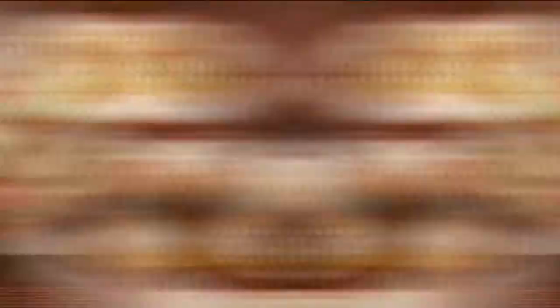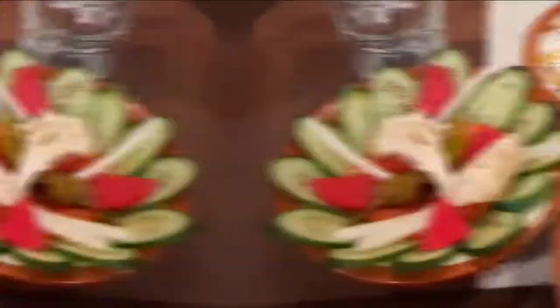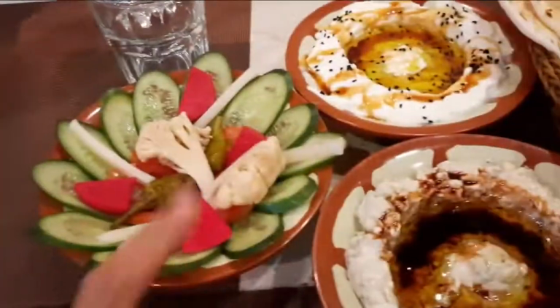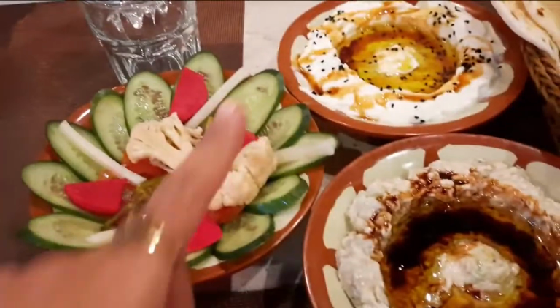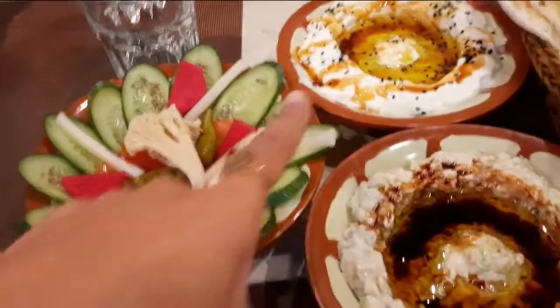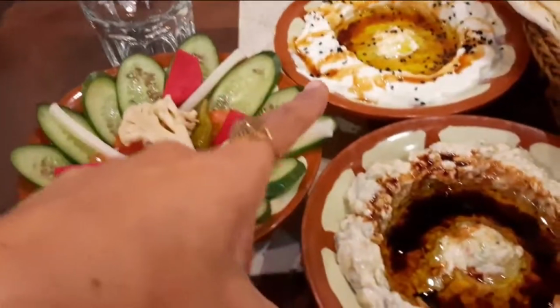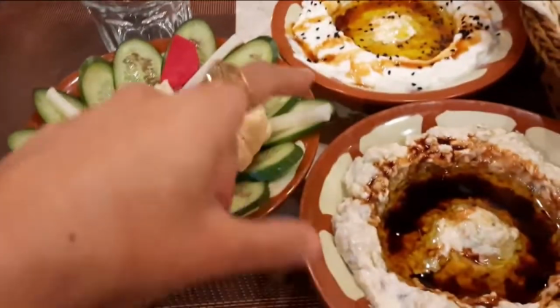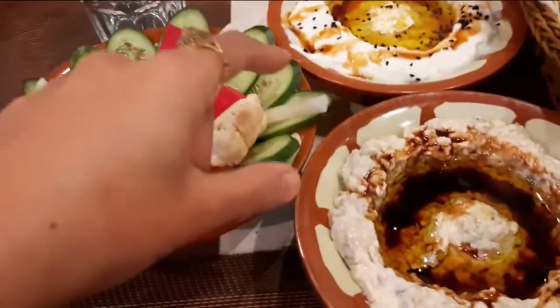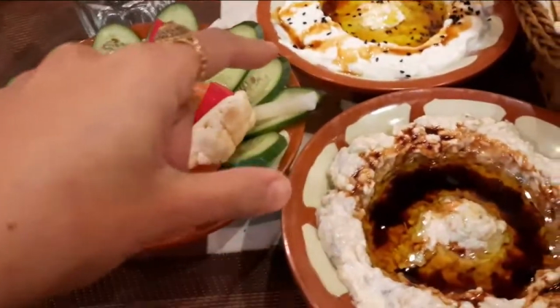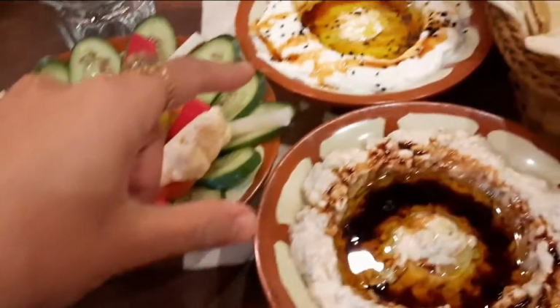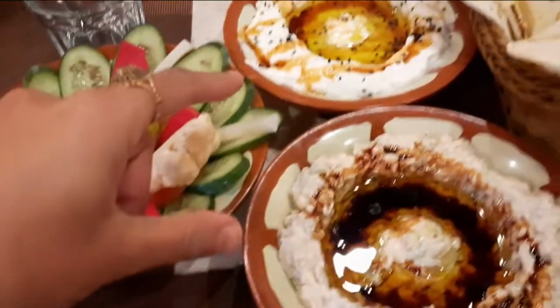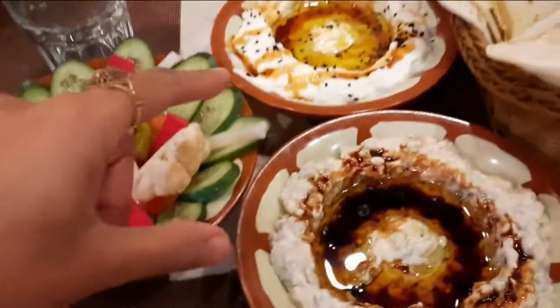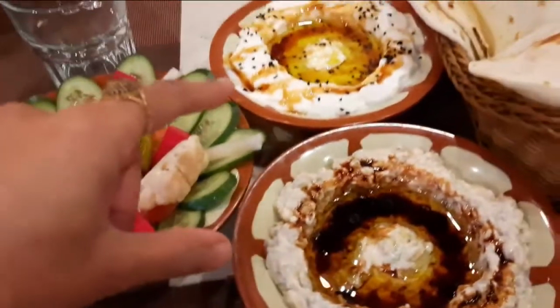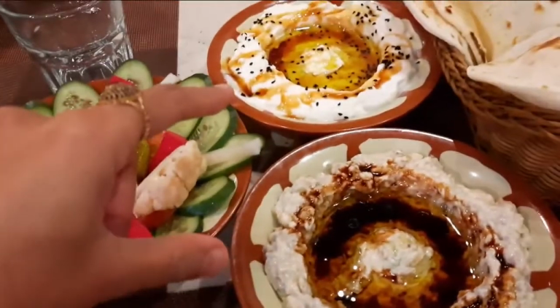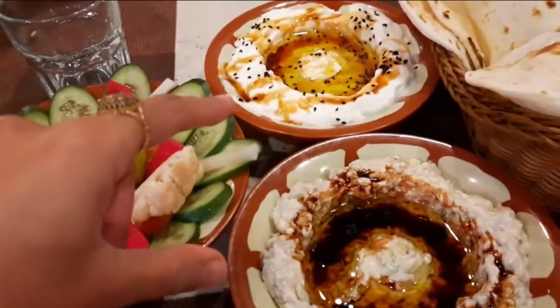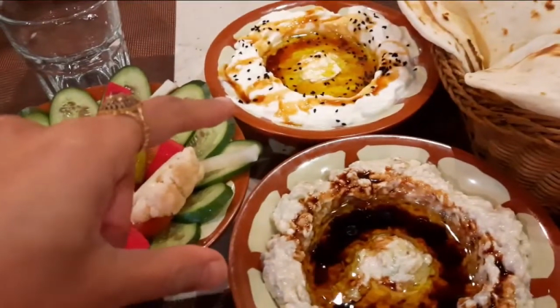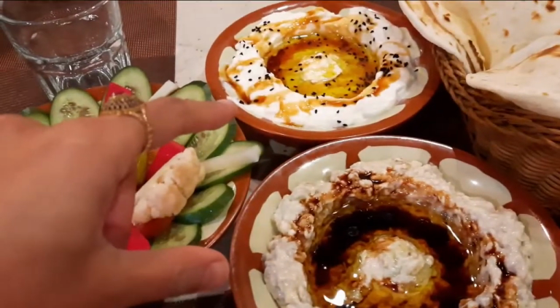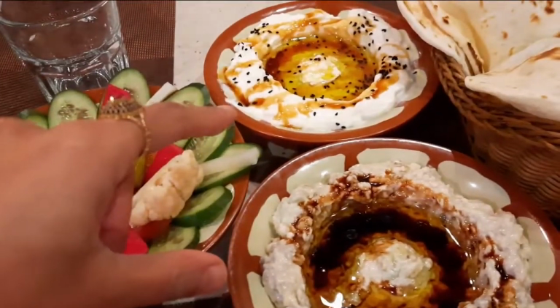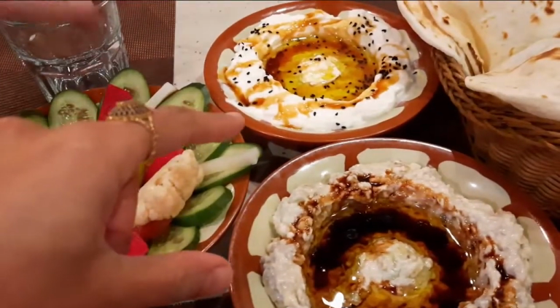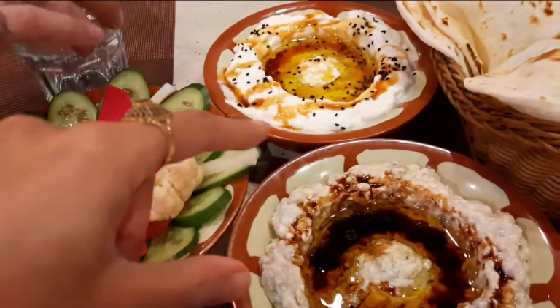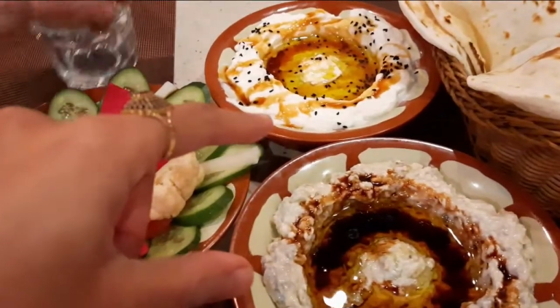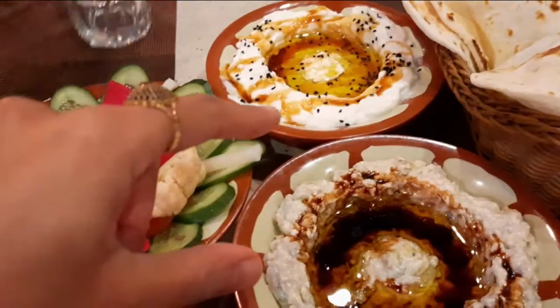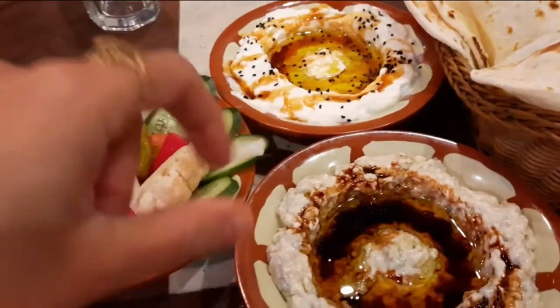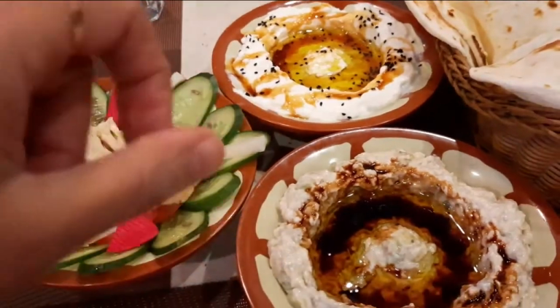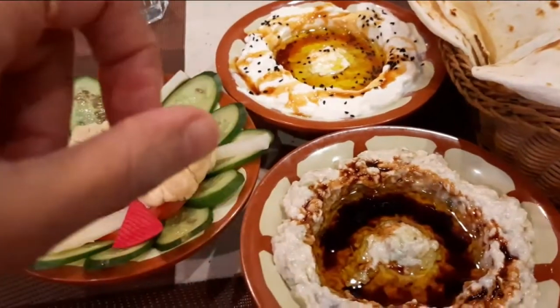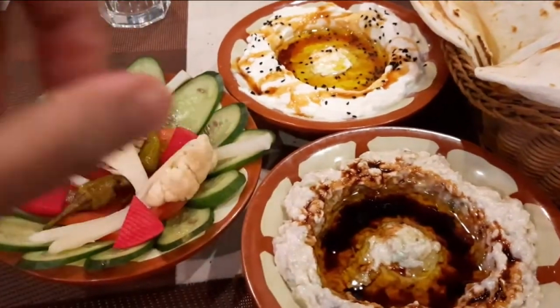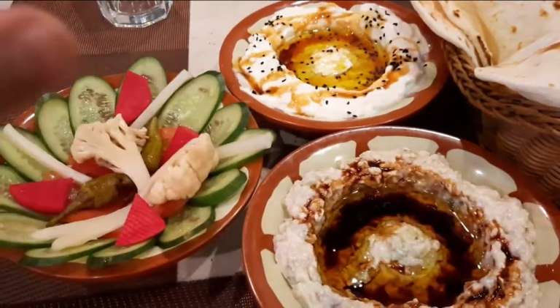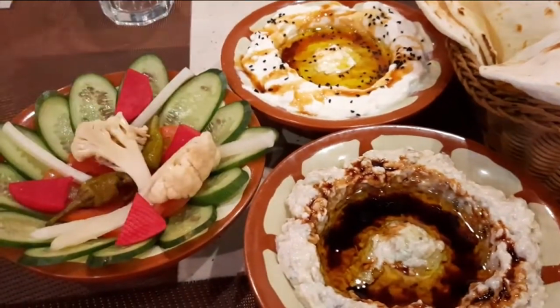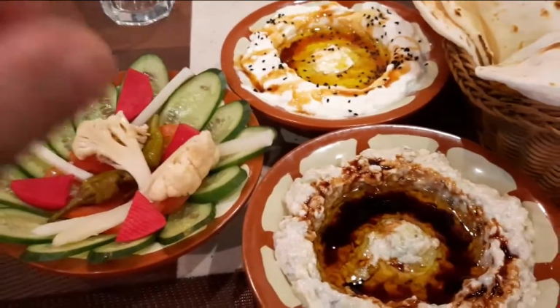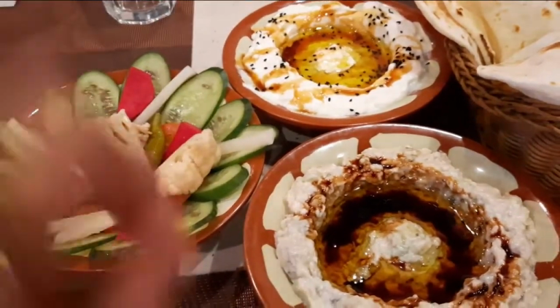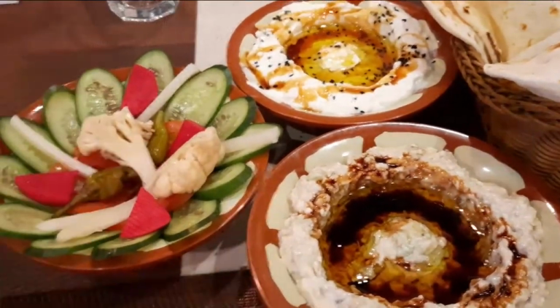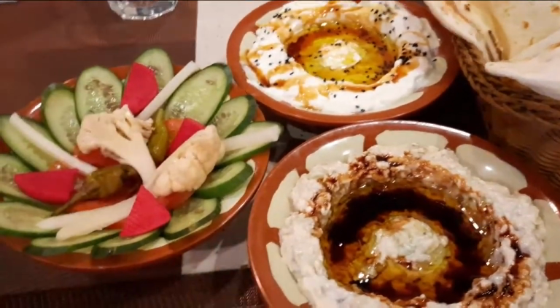We ordered these two salads. The third one was not available, so it was cancelled.